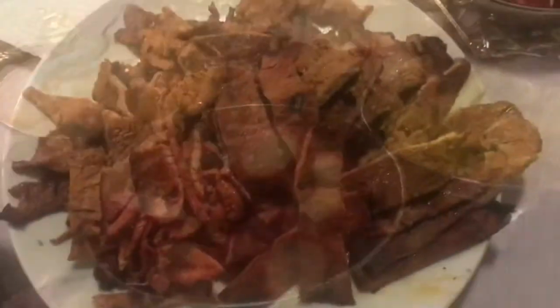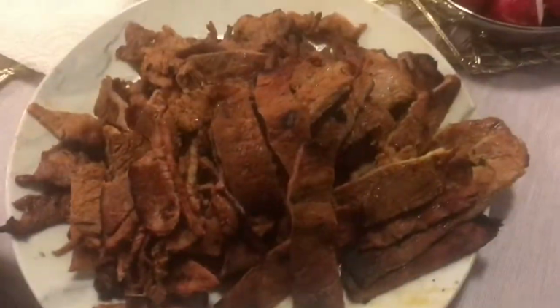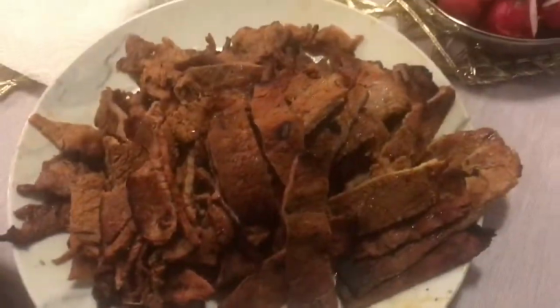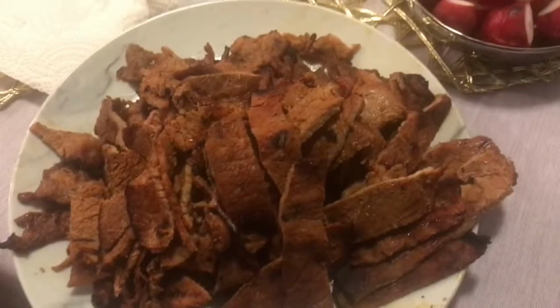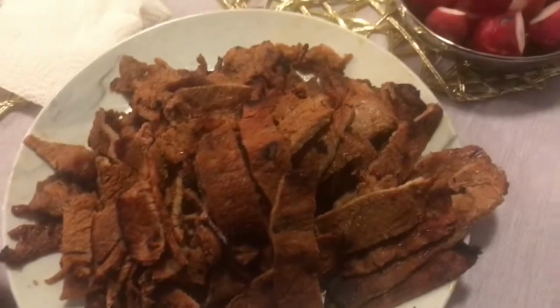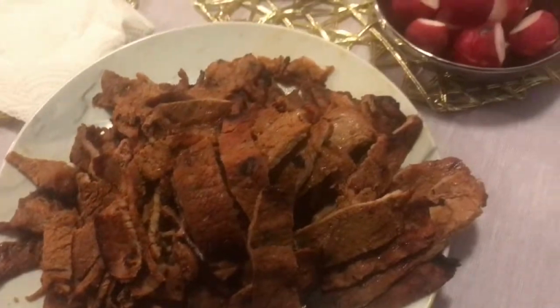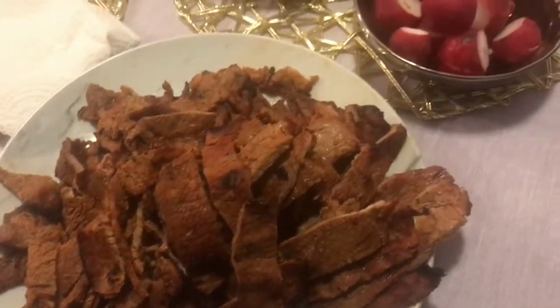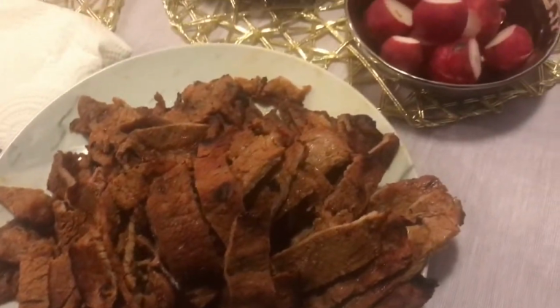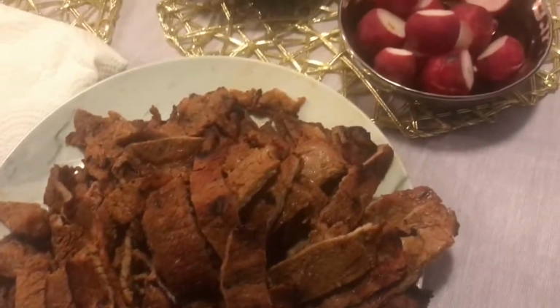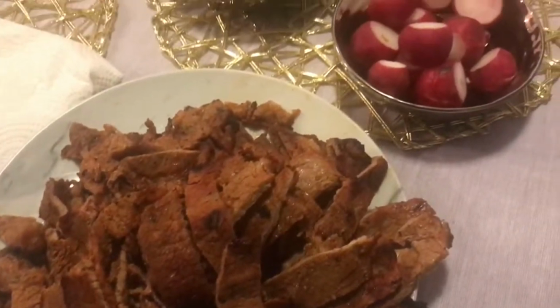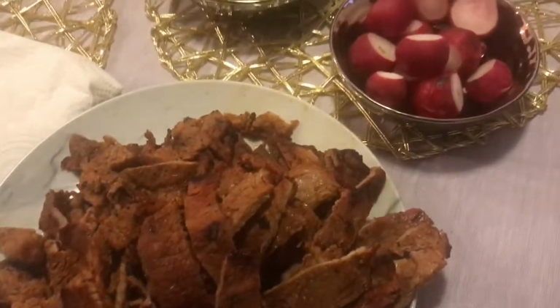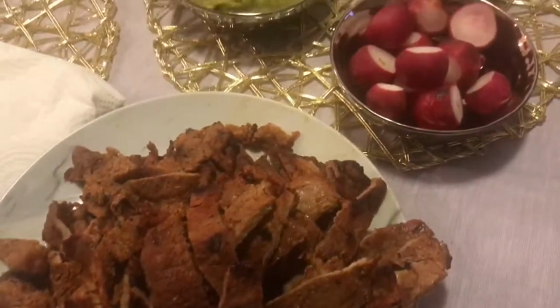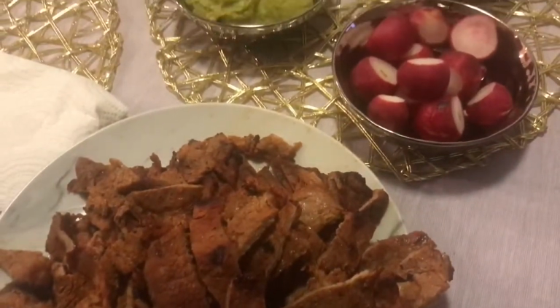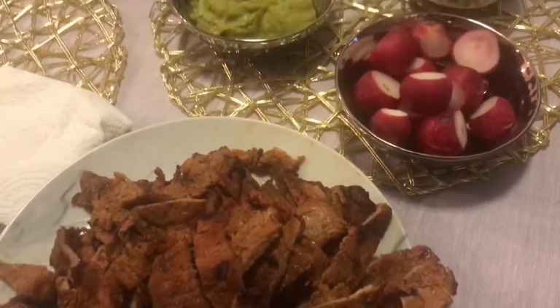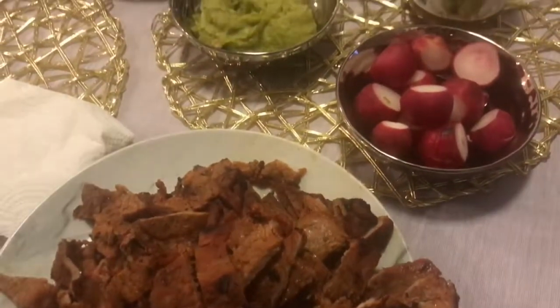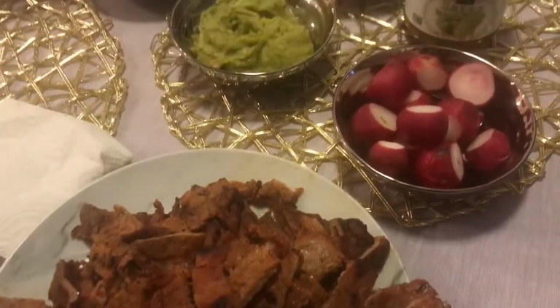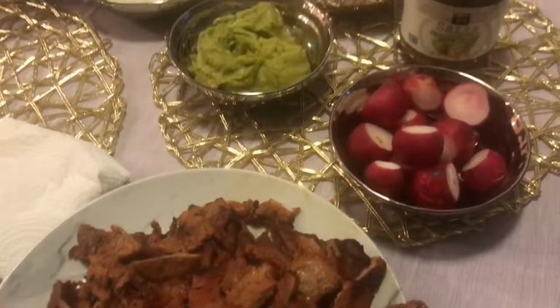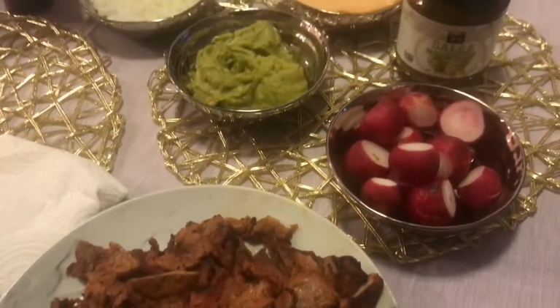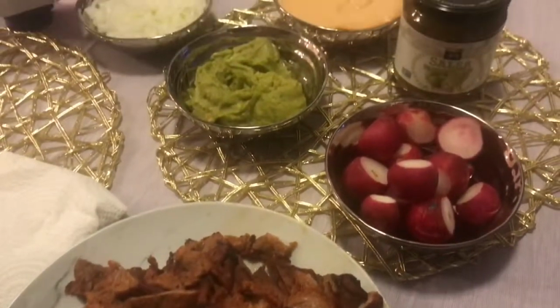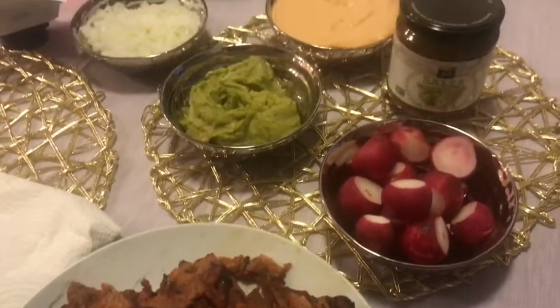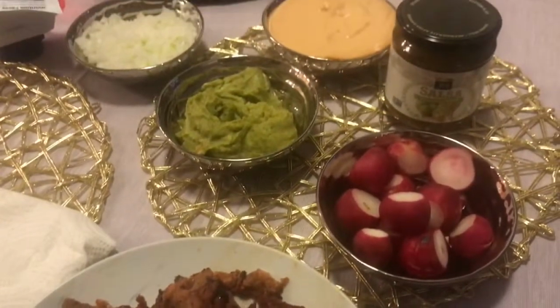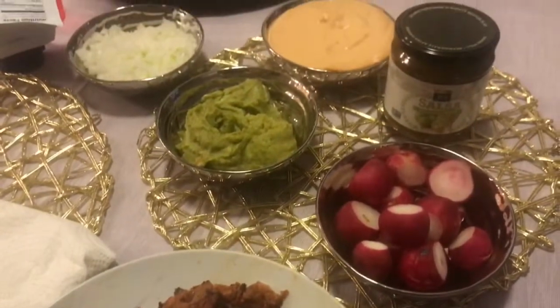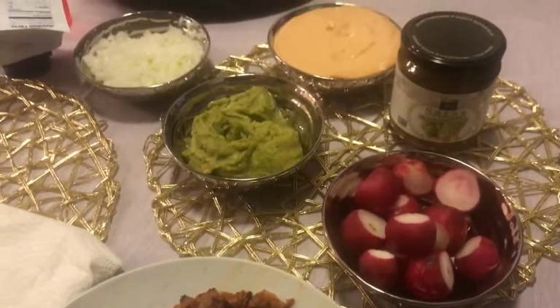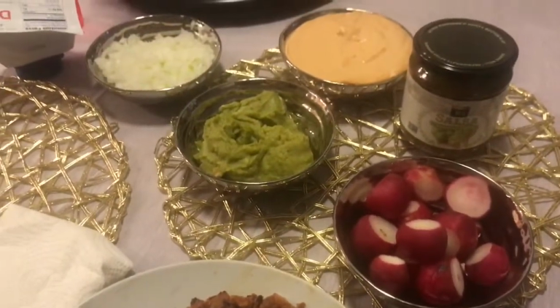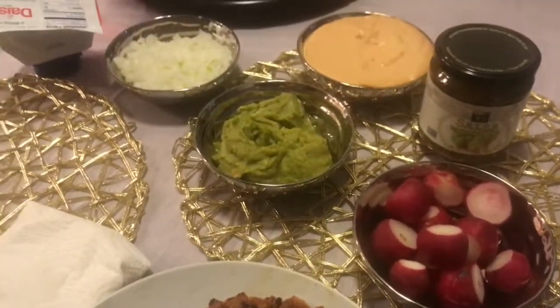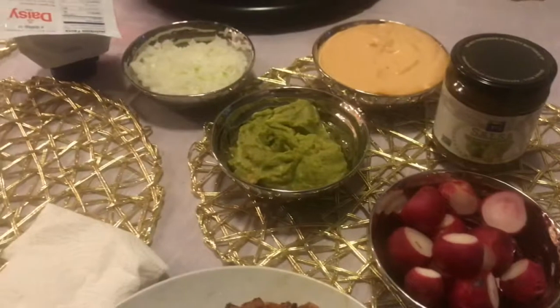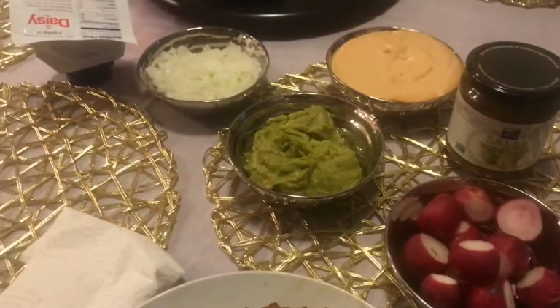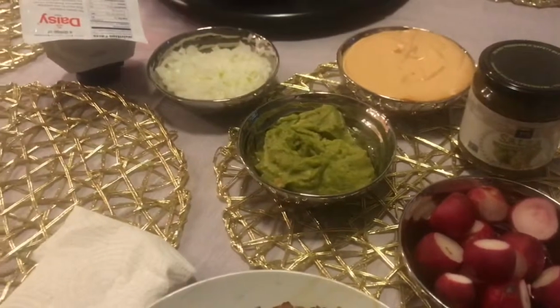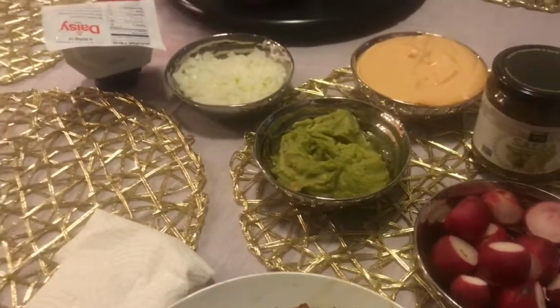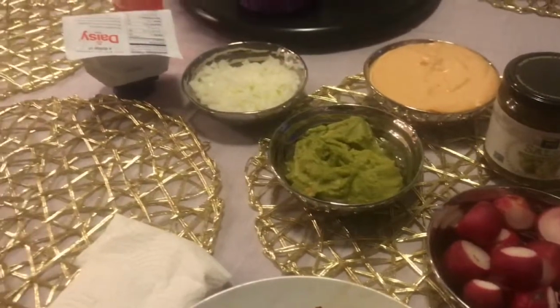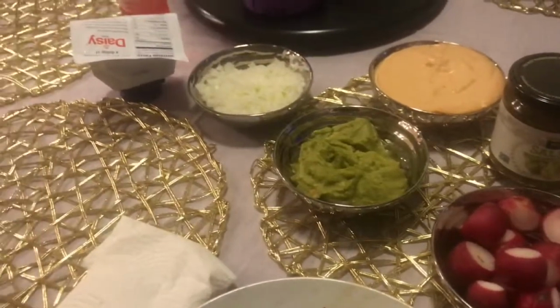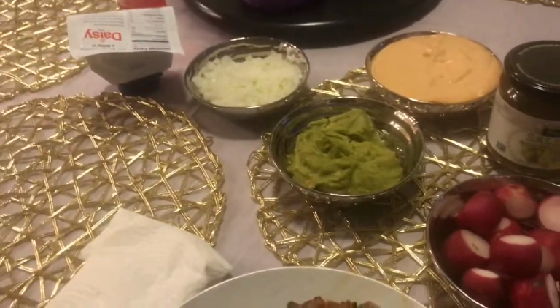All right you guys, so our carne asada is done. We have radishes, we have guacamole, we have the tuna dip, we have green salsa, we have onions and sour cream.